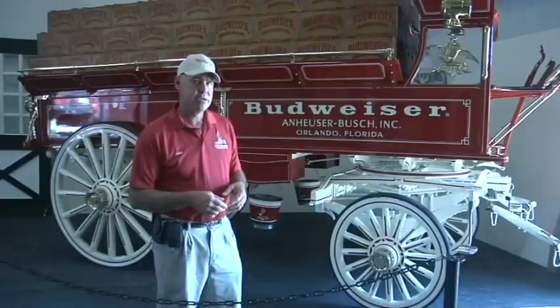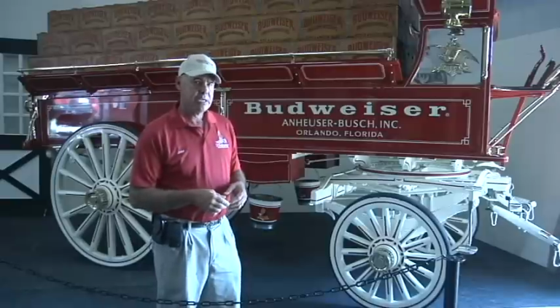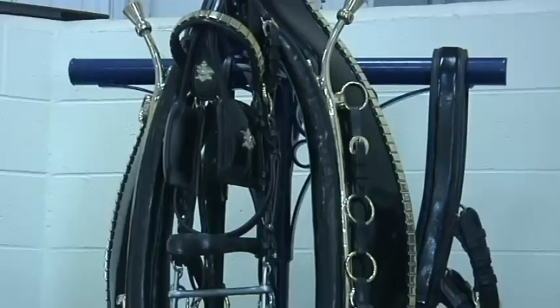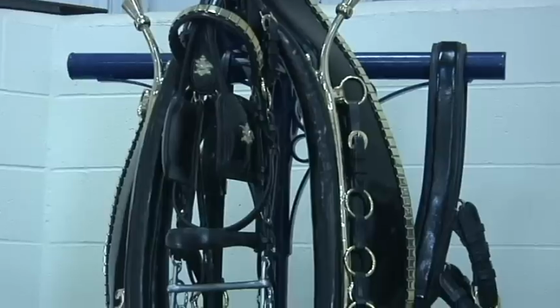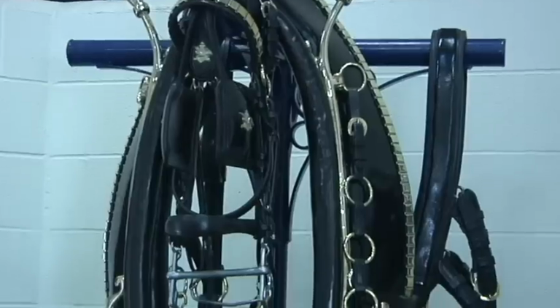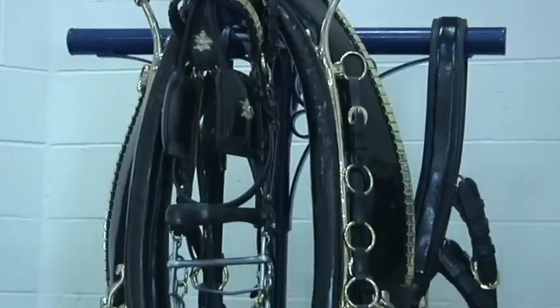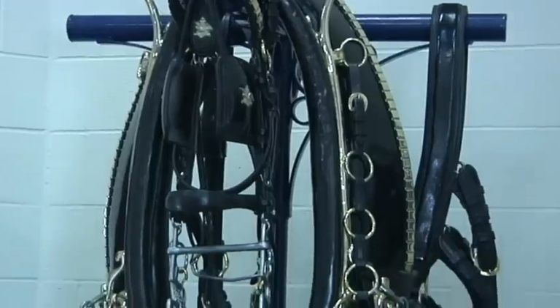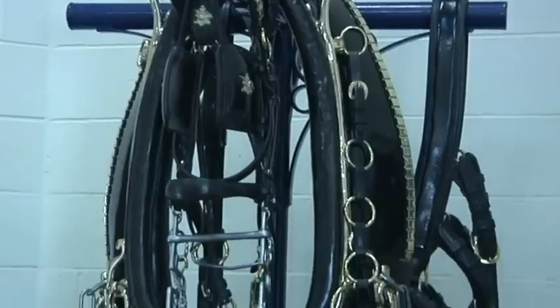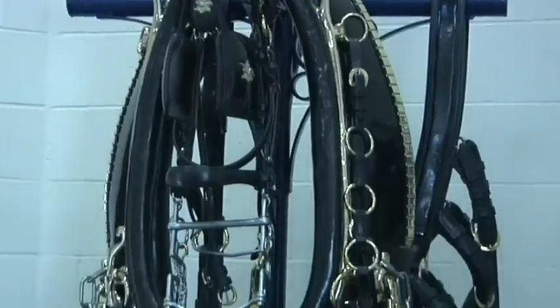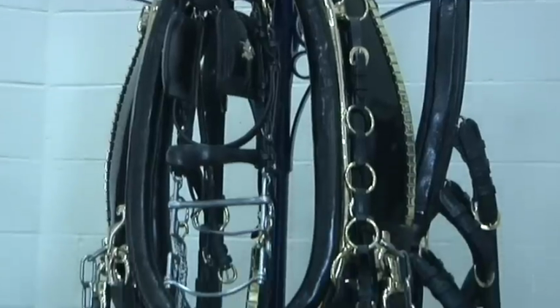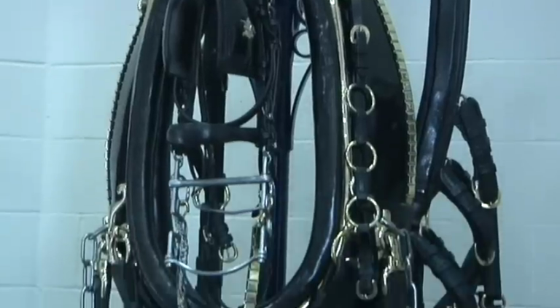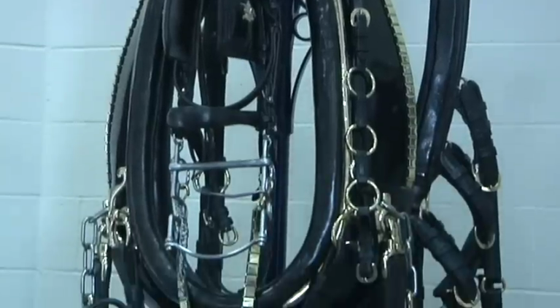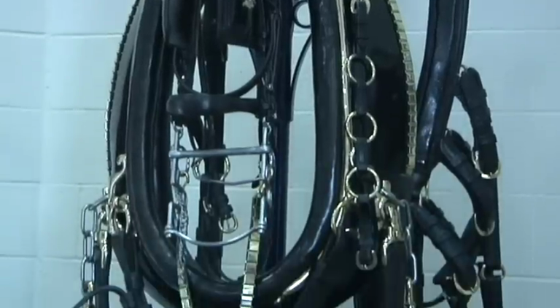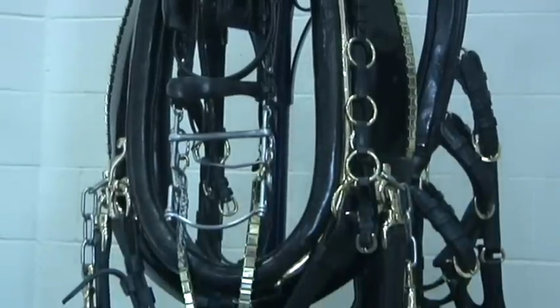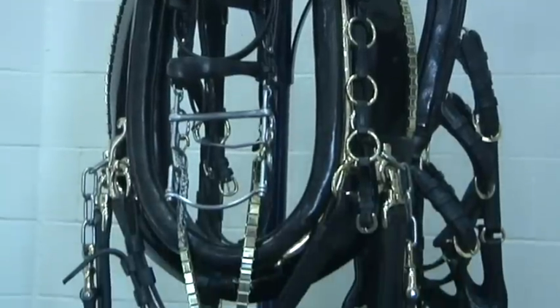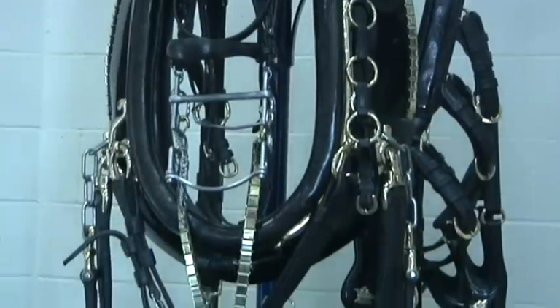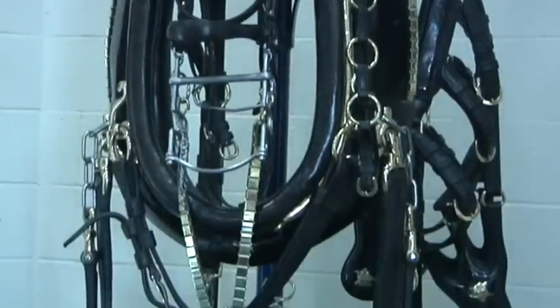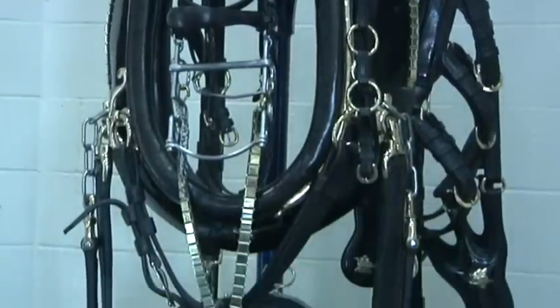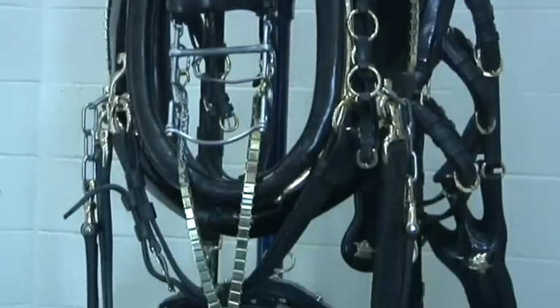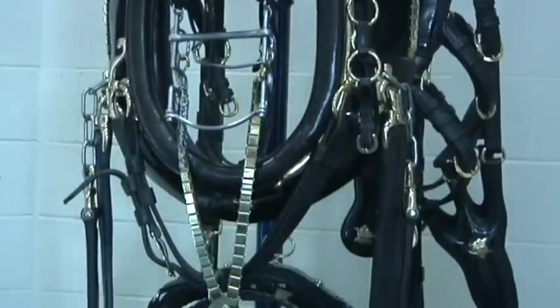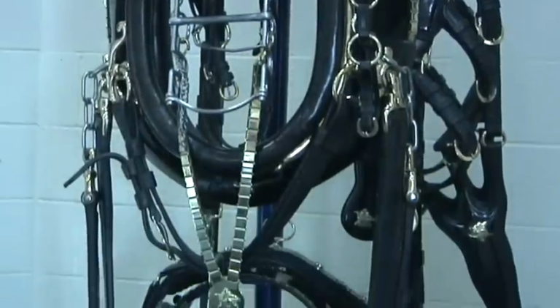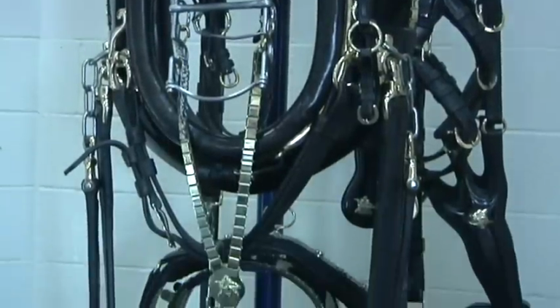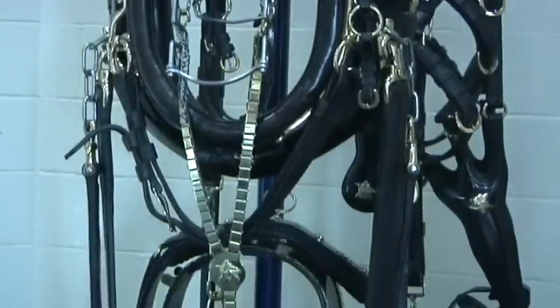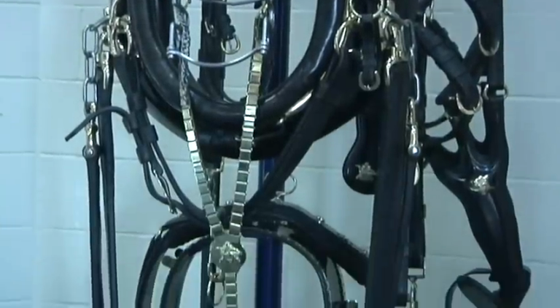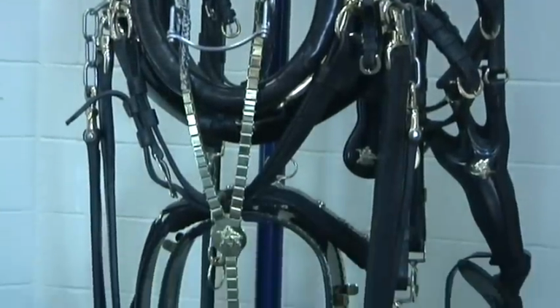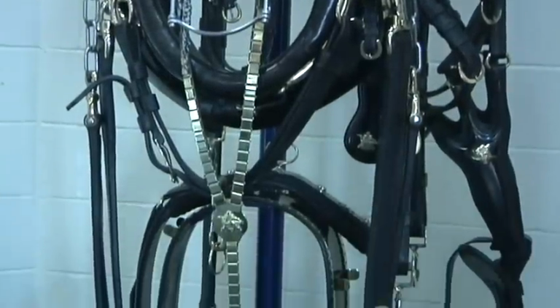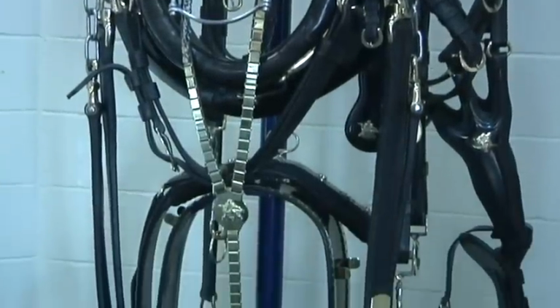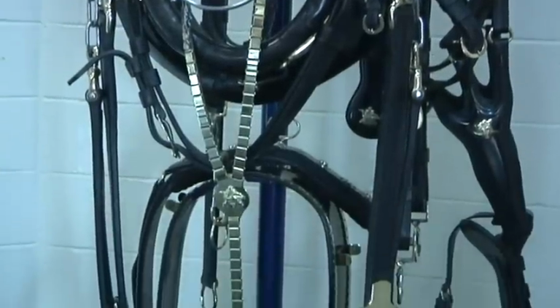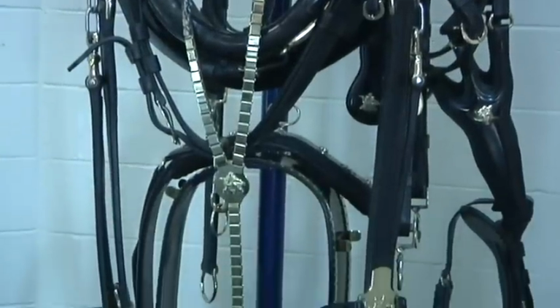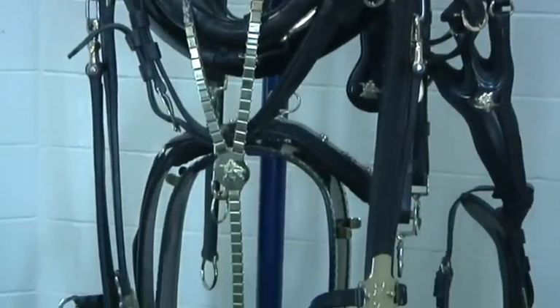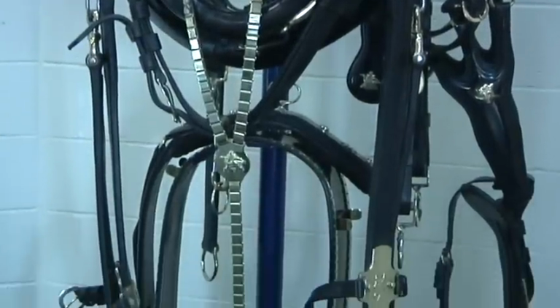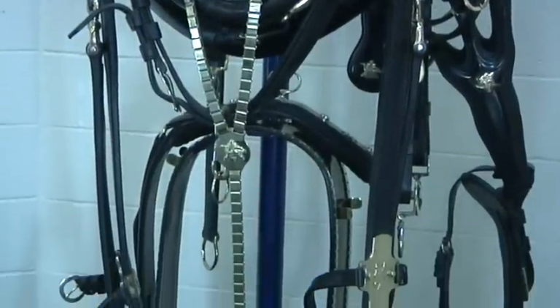The harness is all handmade from English leather and costs about $10,000 per horse.